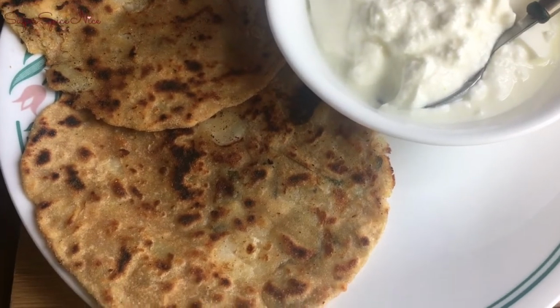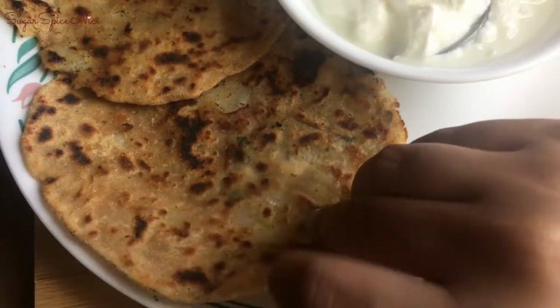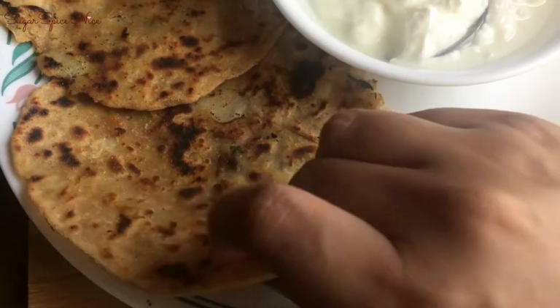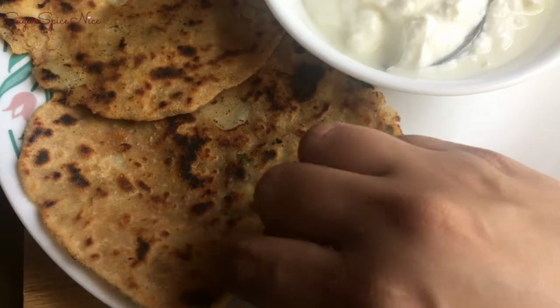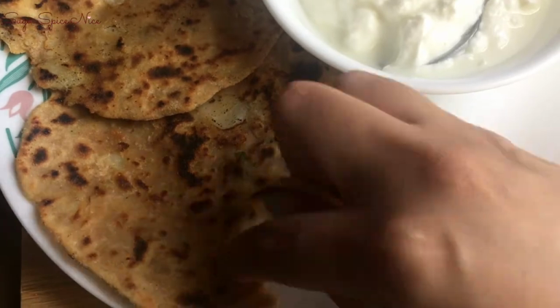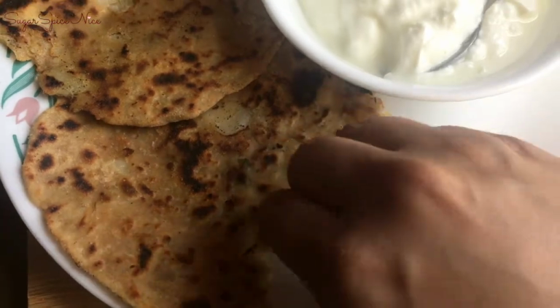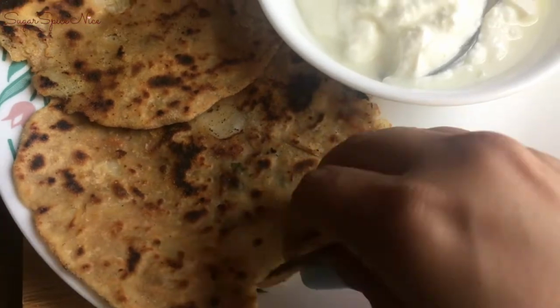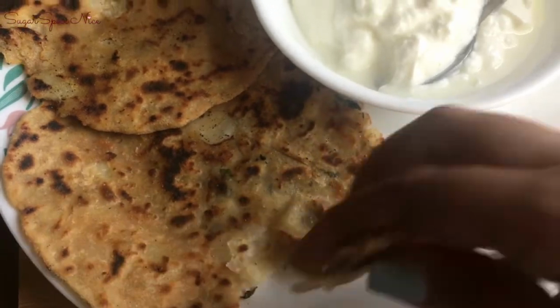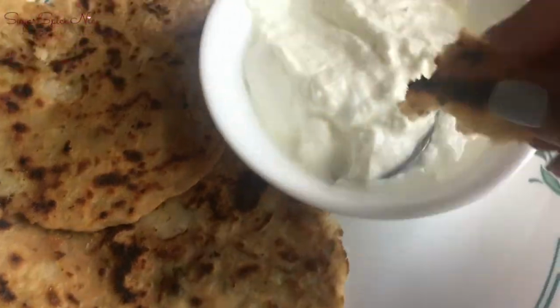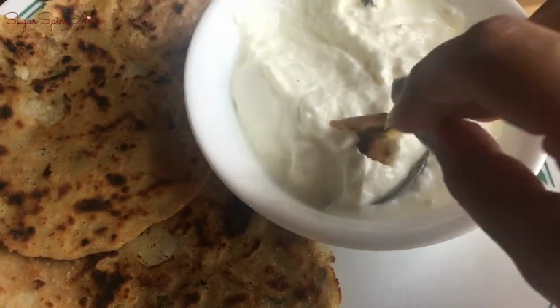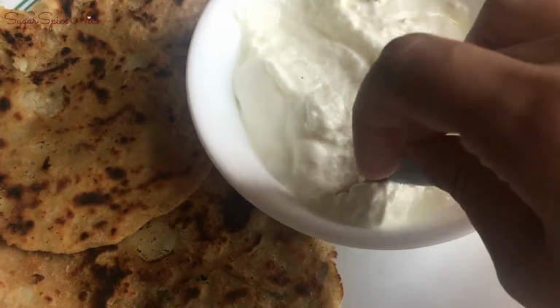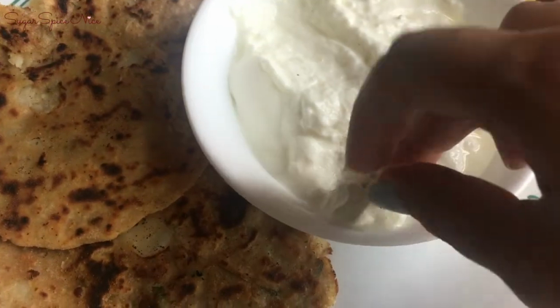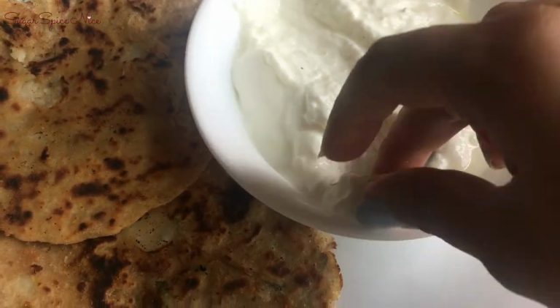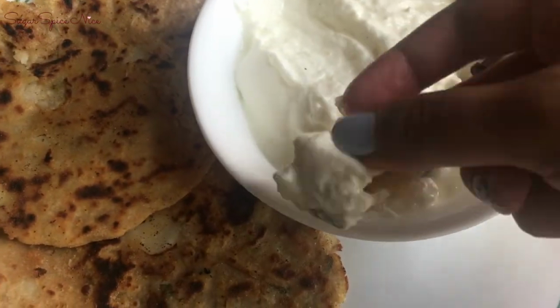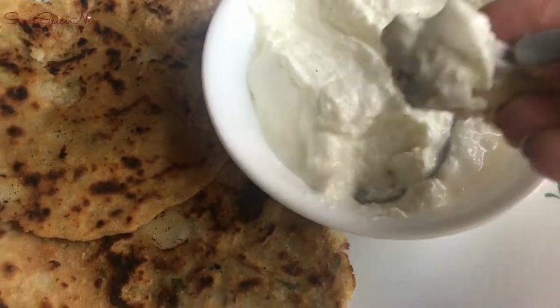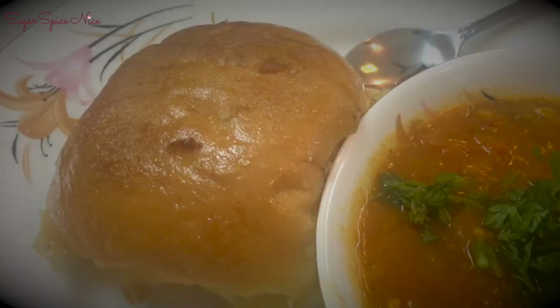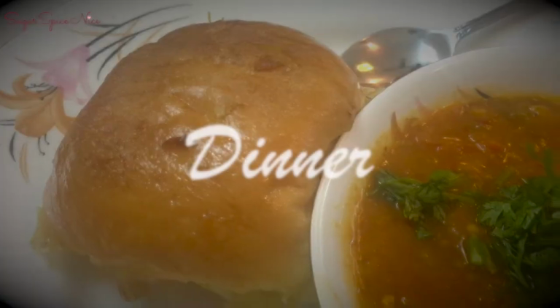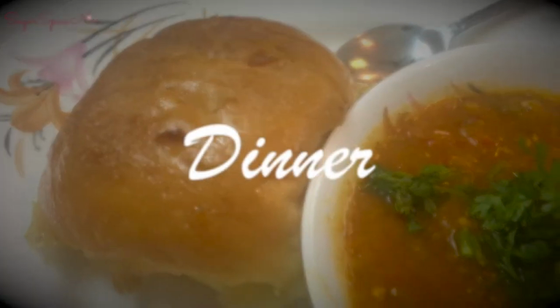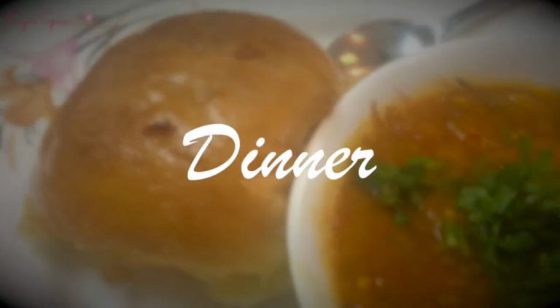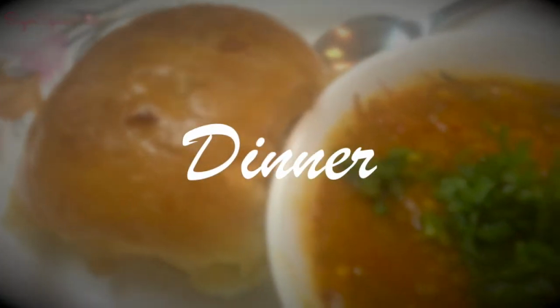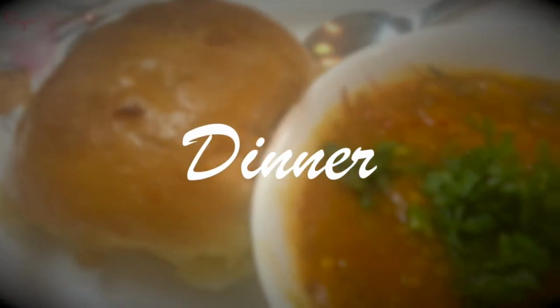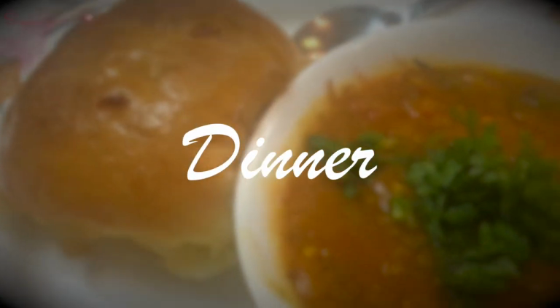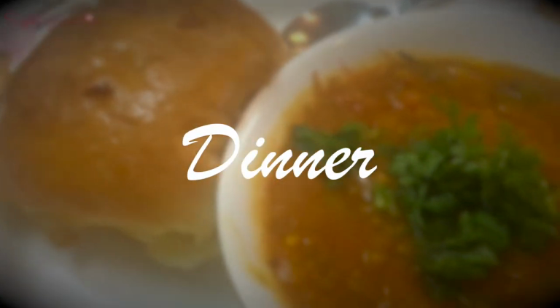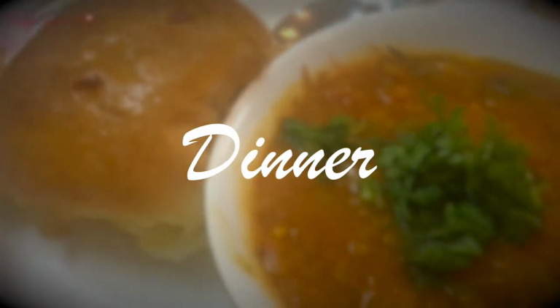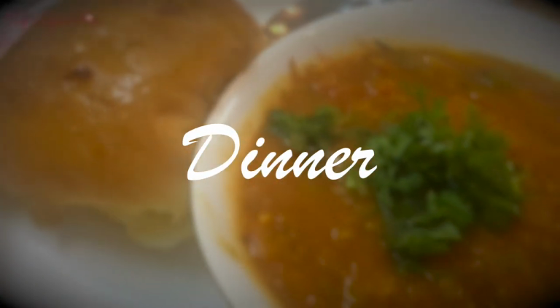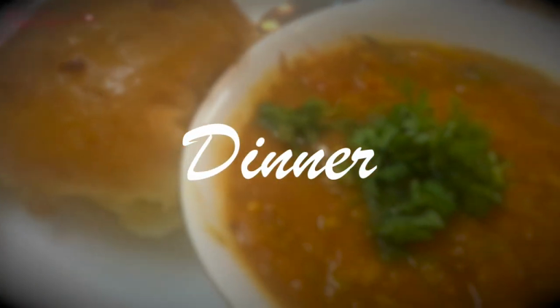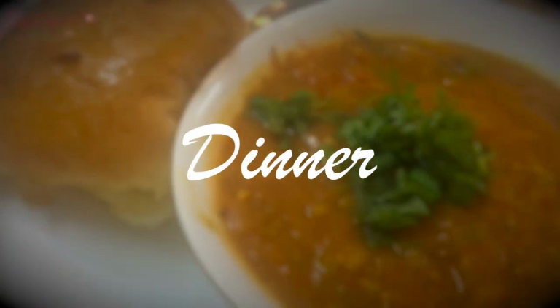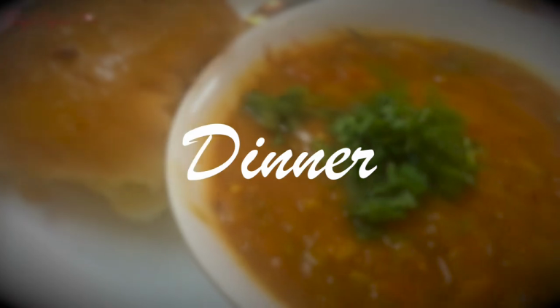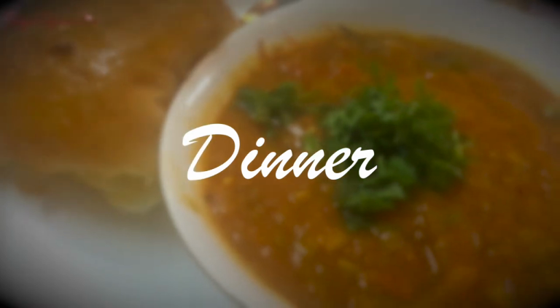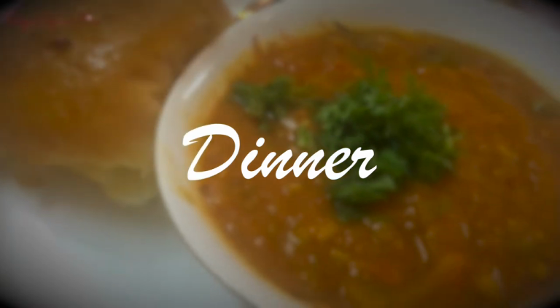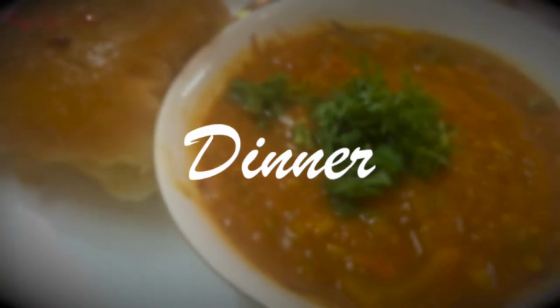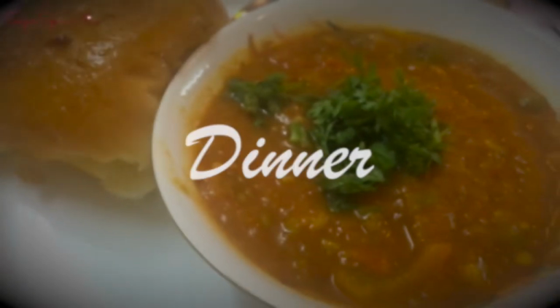I do add some ghee to my parathas while making them and I usually like to eat them fresh off the stove. My favorite combination with aloo parathas is yogurt.